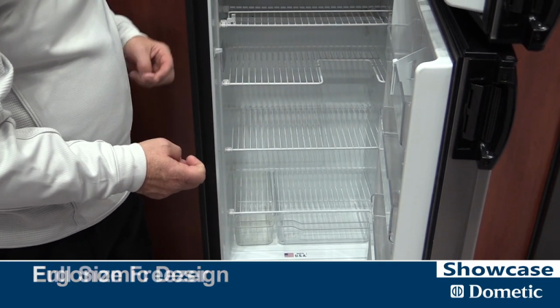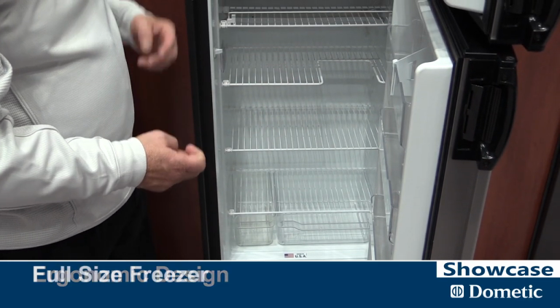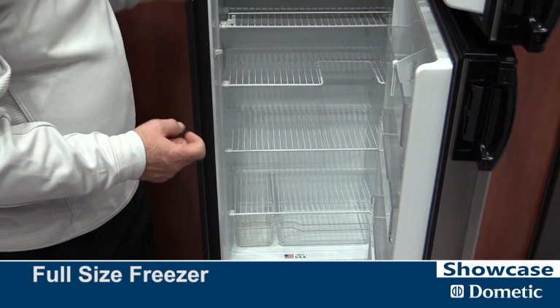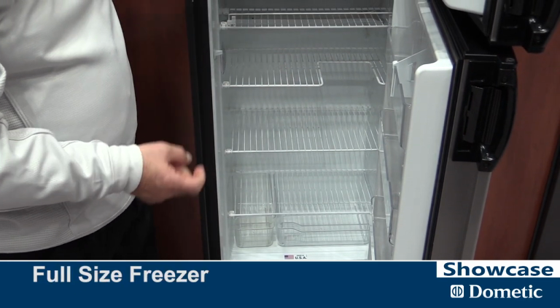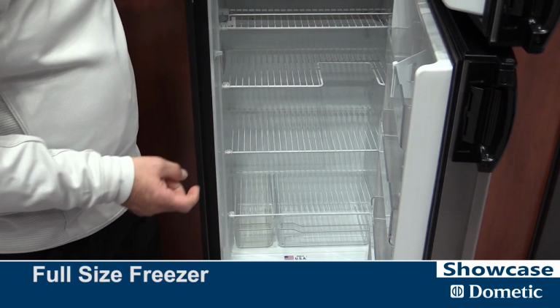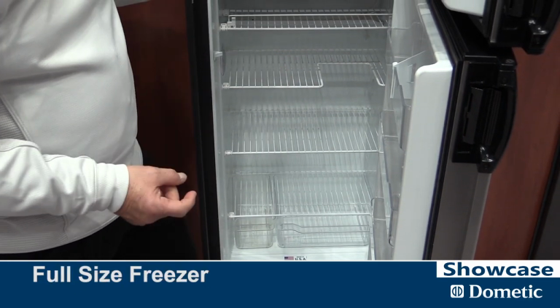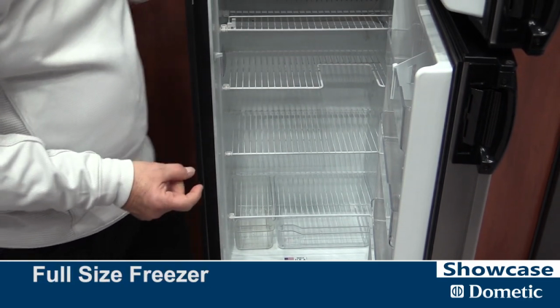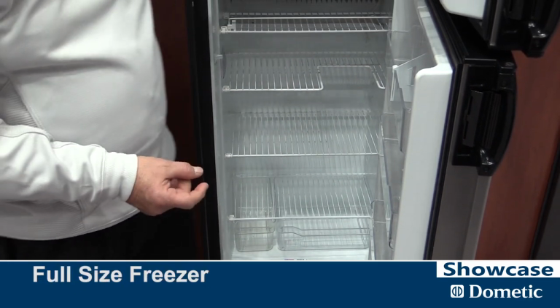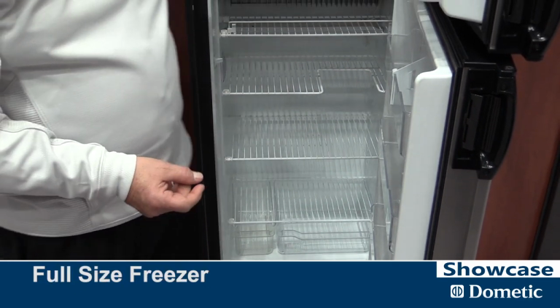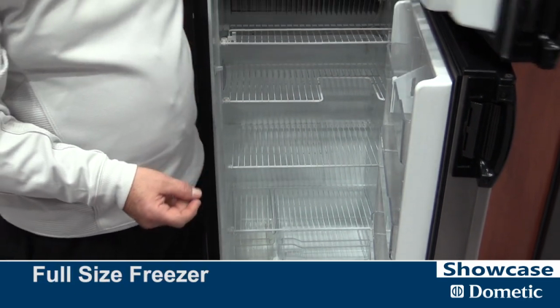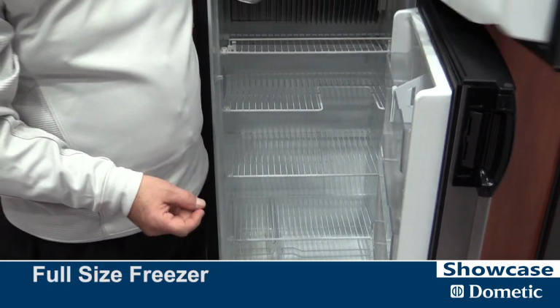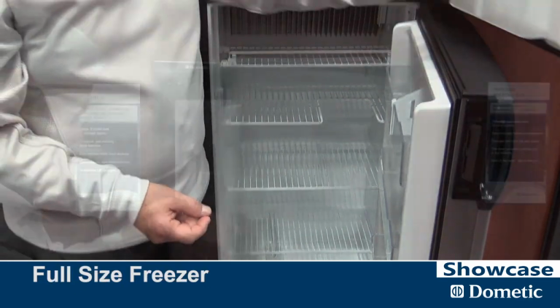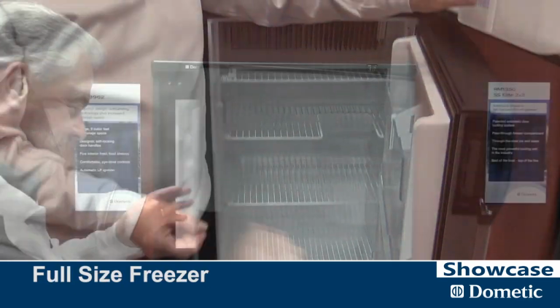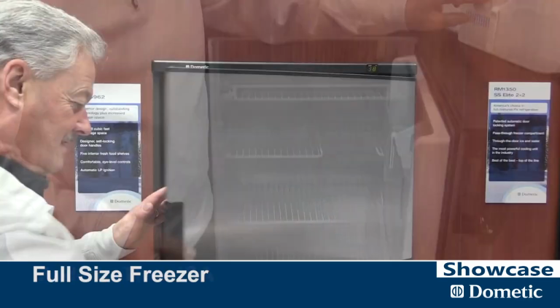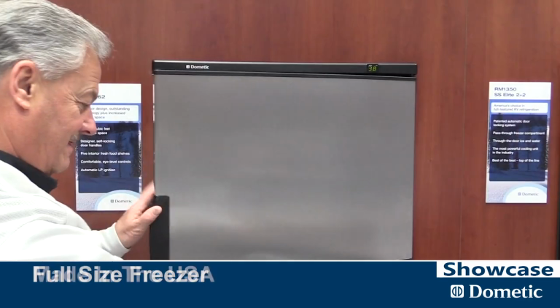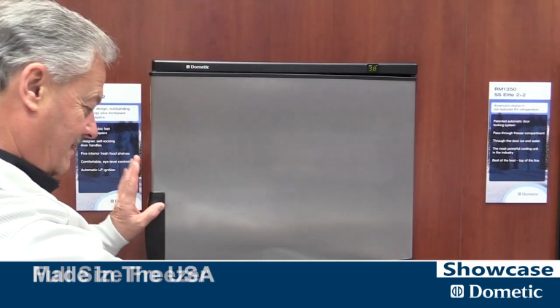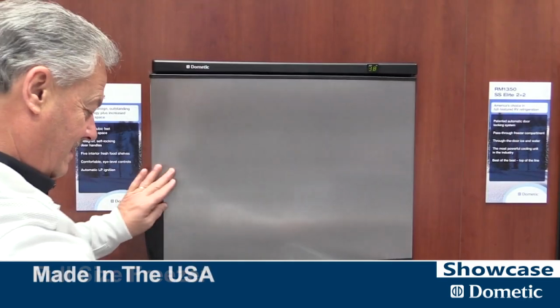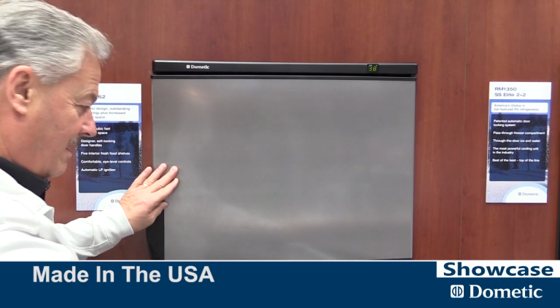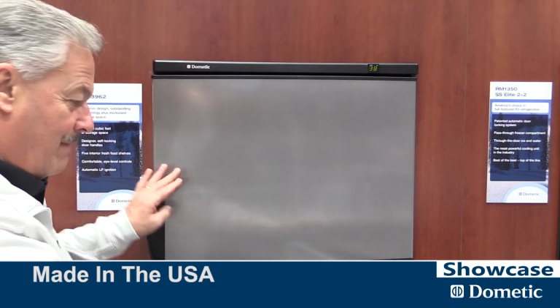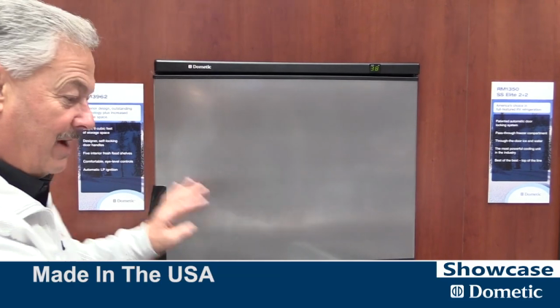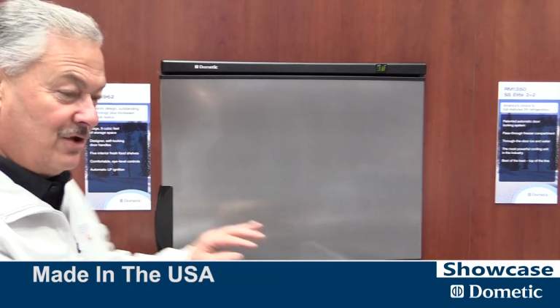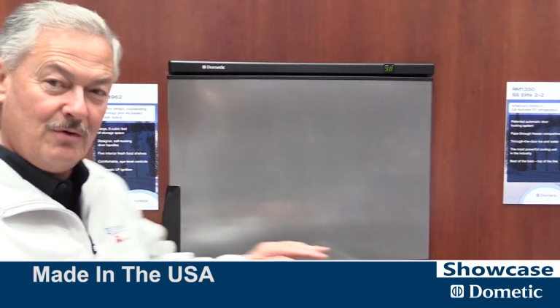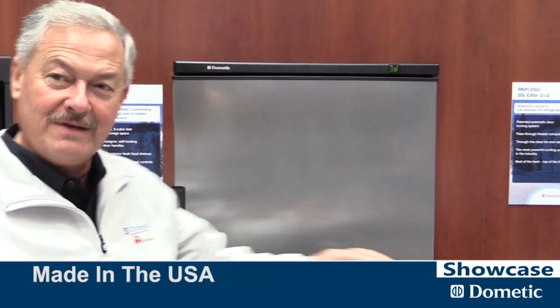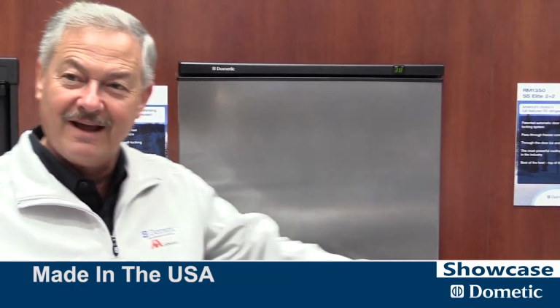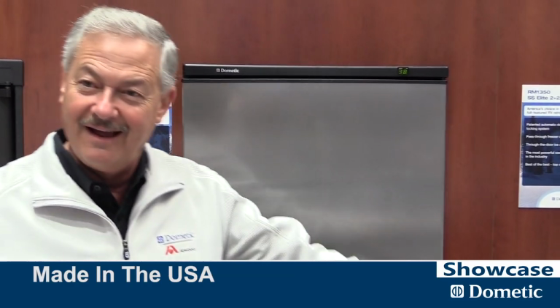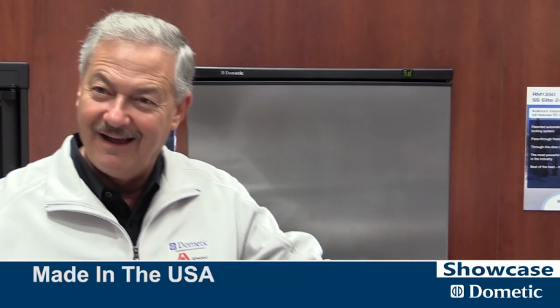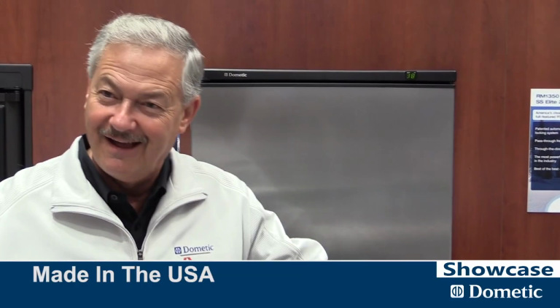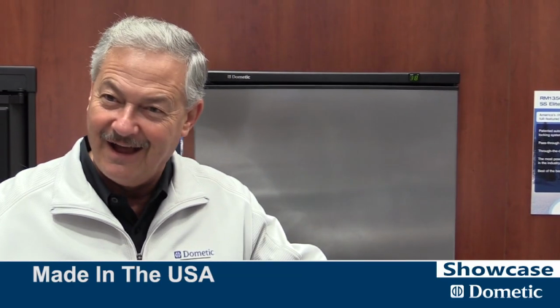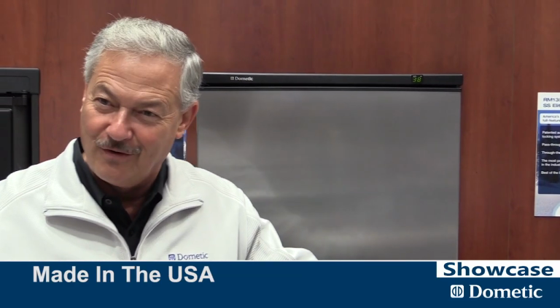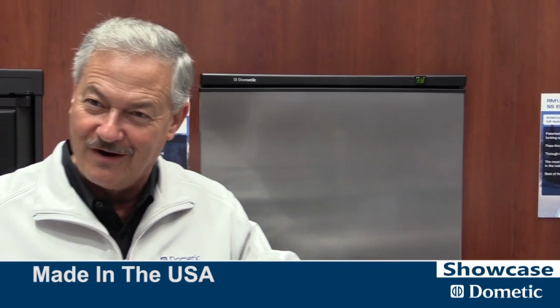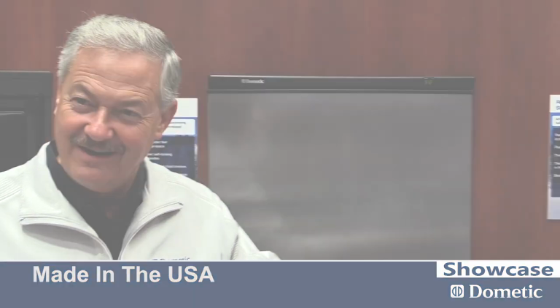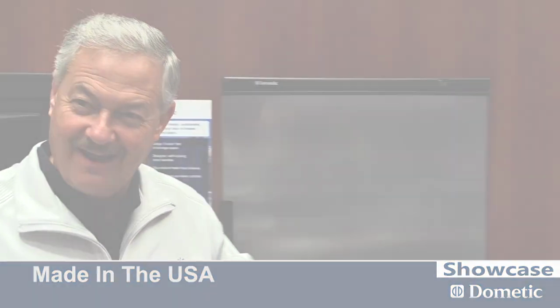It features a full size freezer, made in the USA — Elkhart, Indiana.